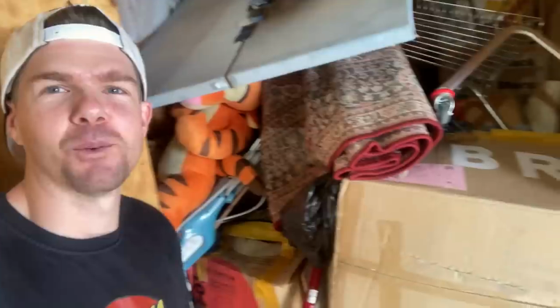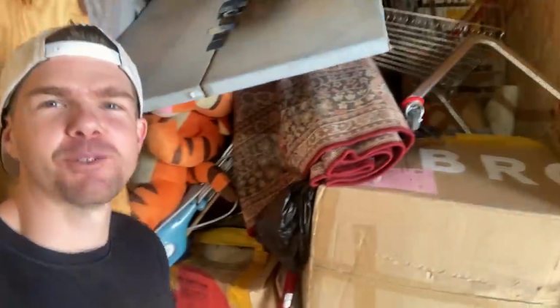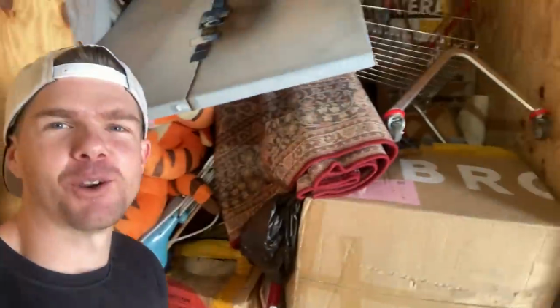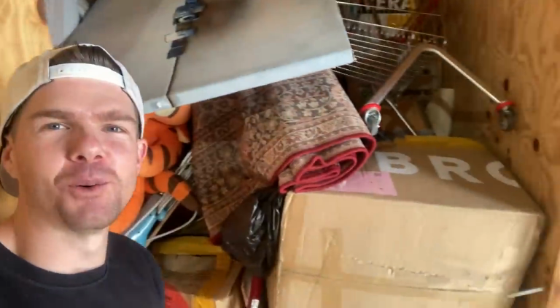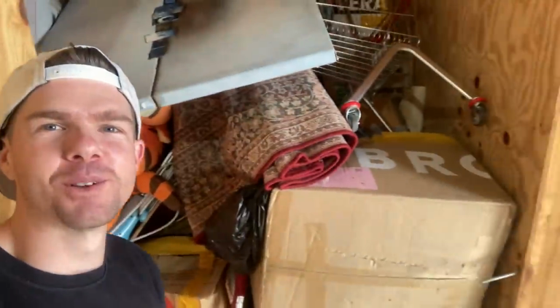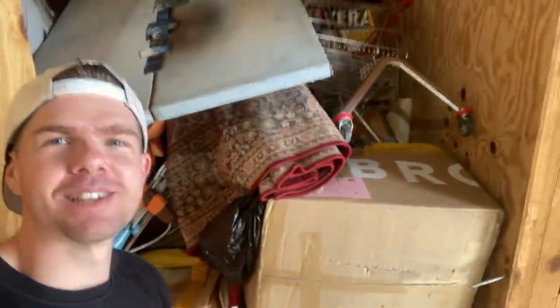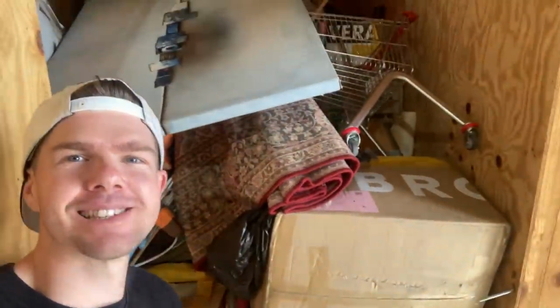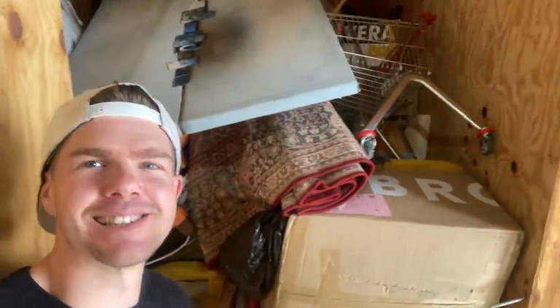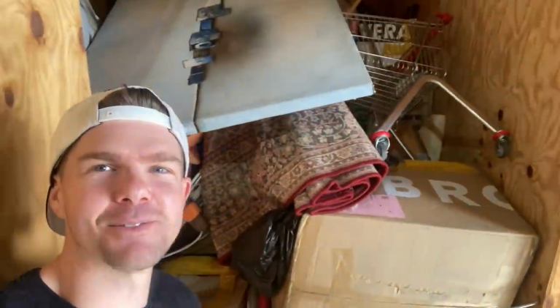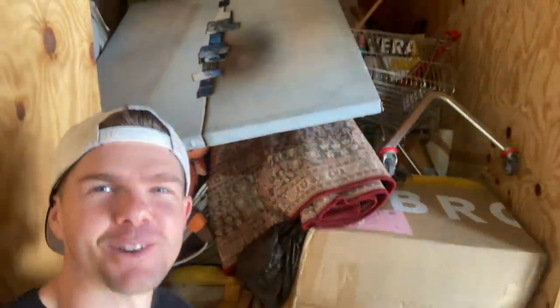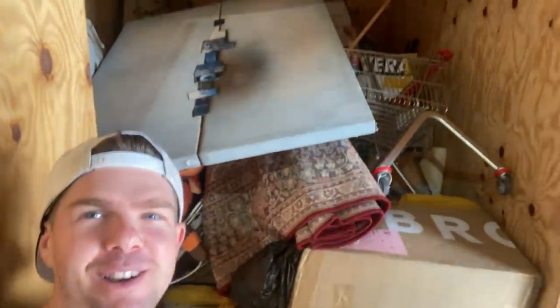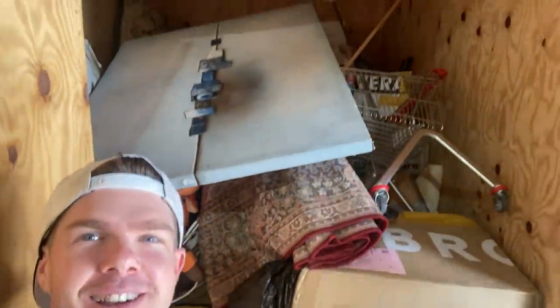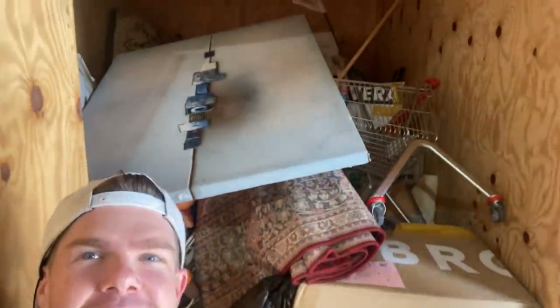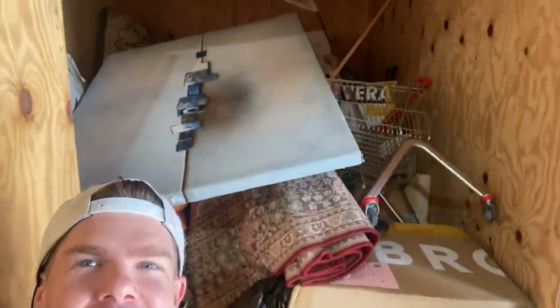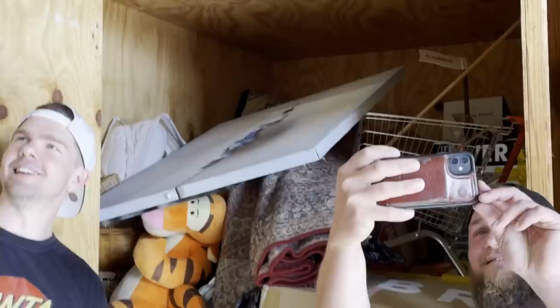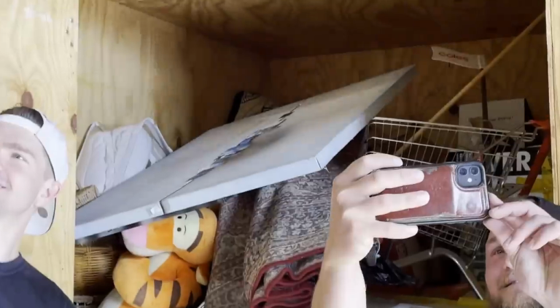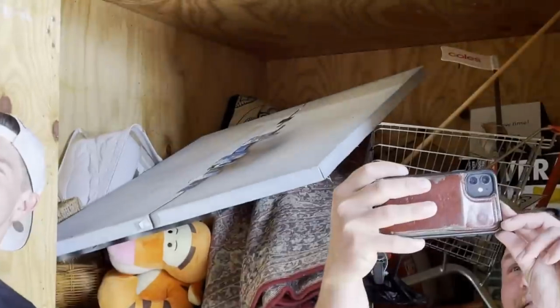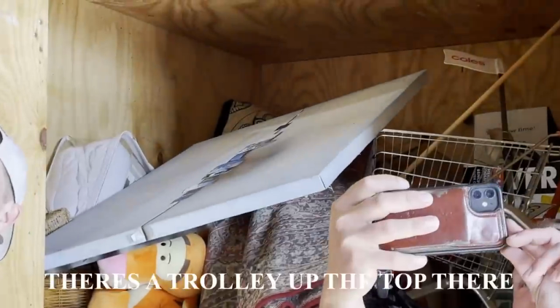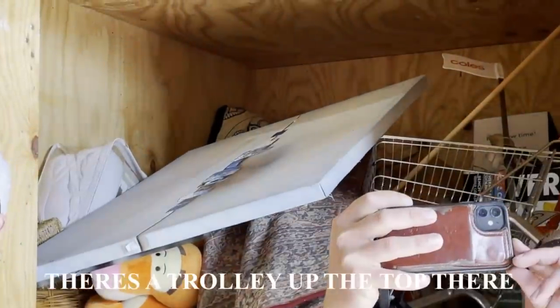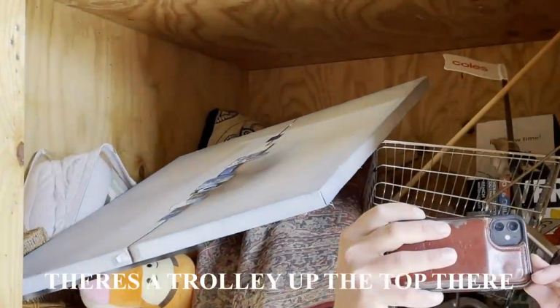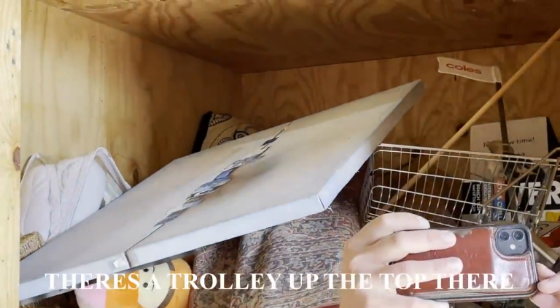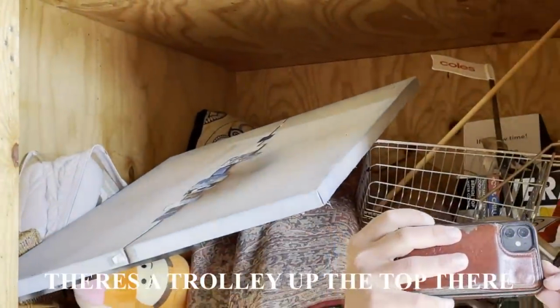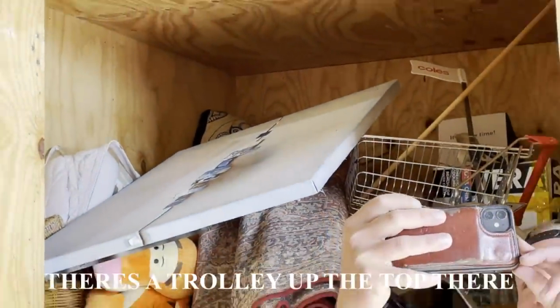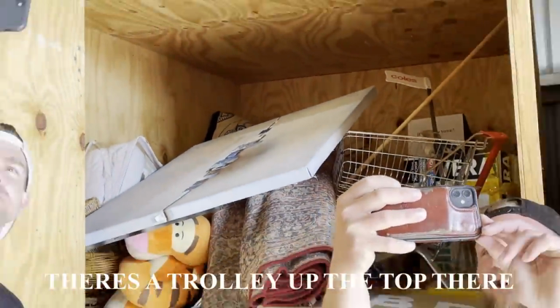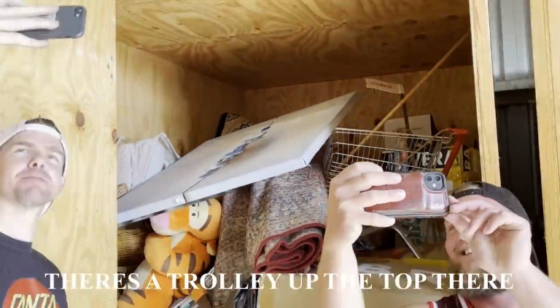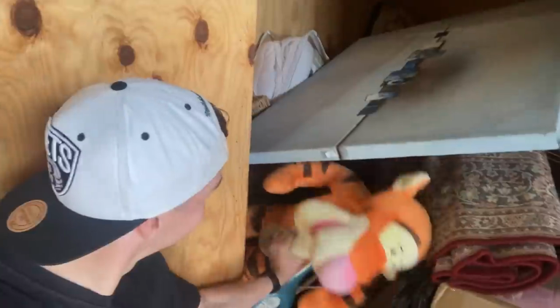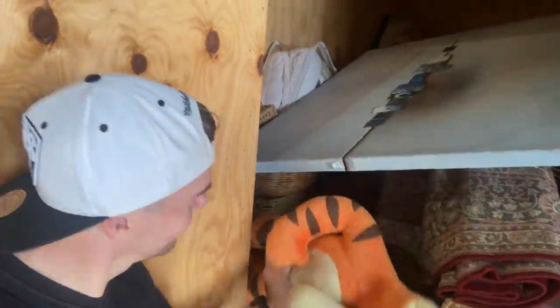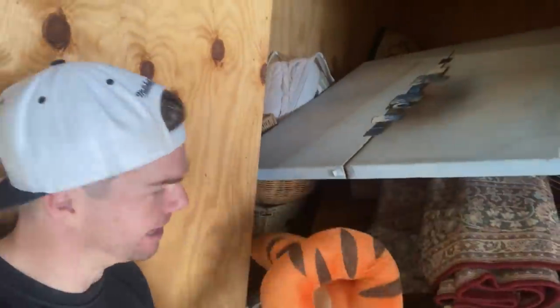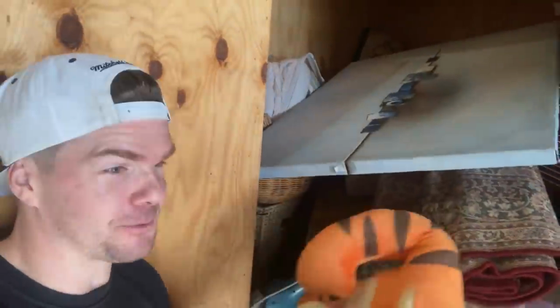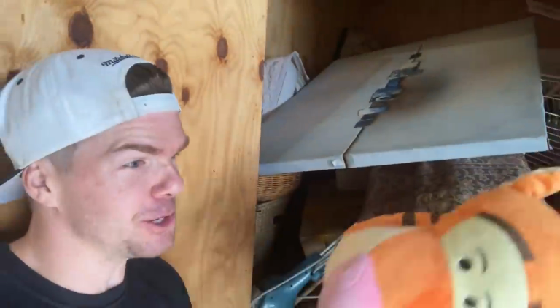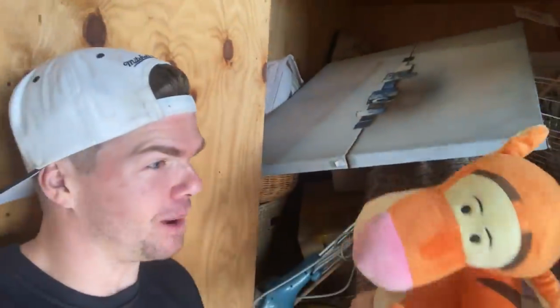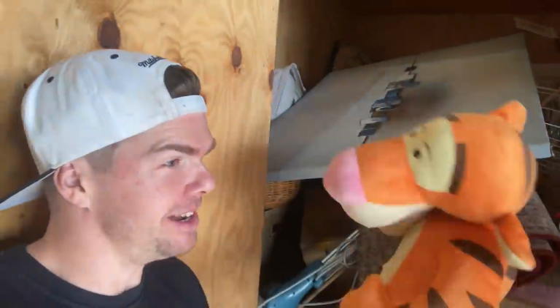We've got all of this to sift through. There's a trolley up the top there. Look at that — that's the first one.